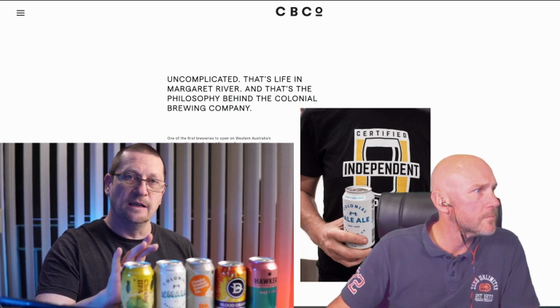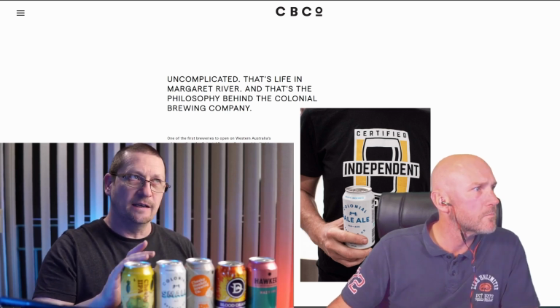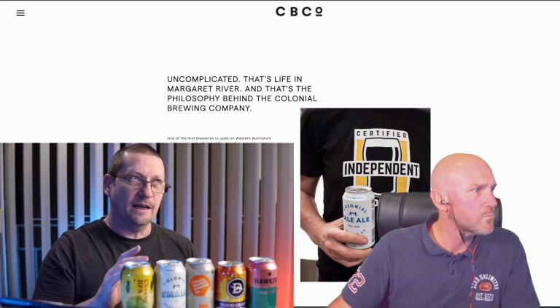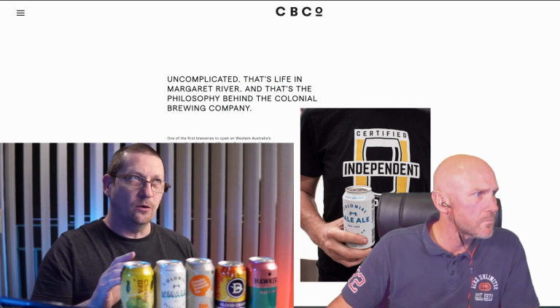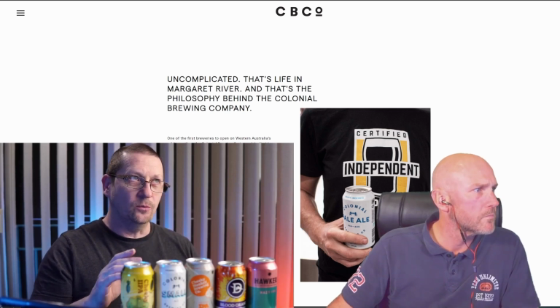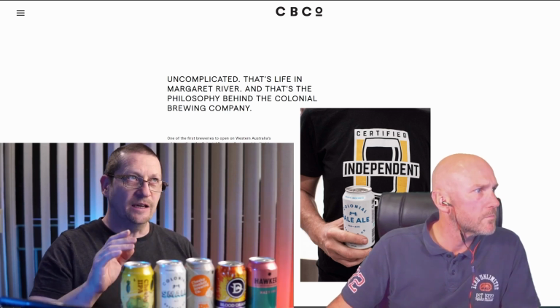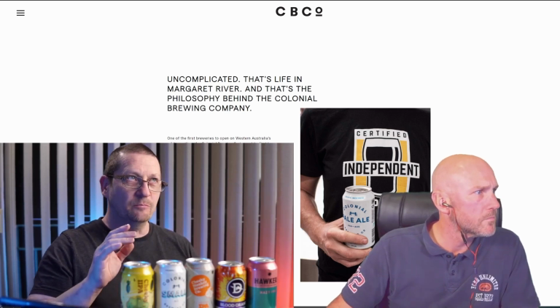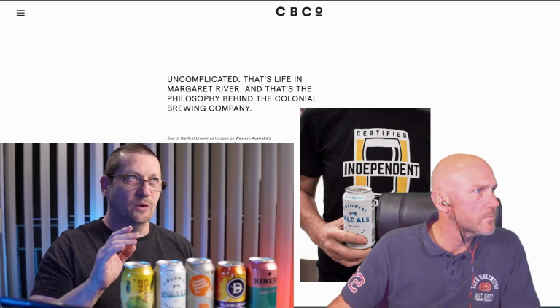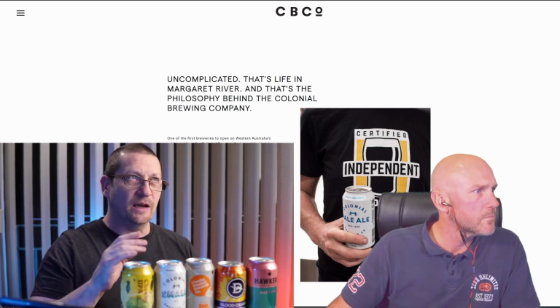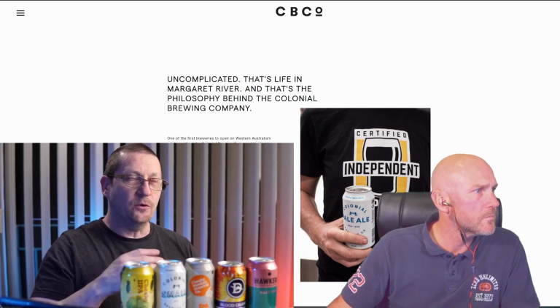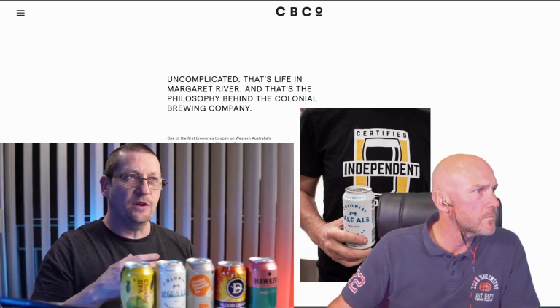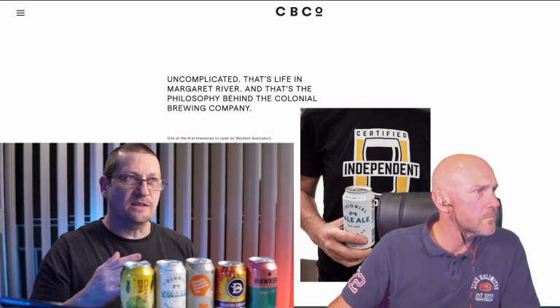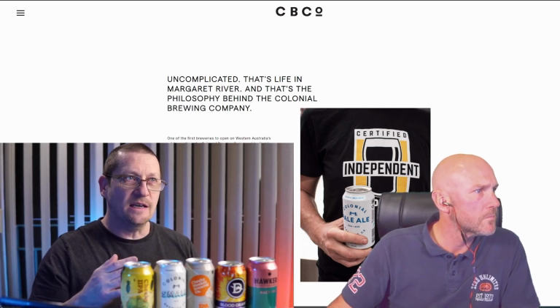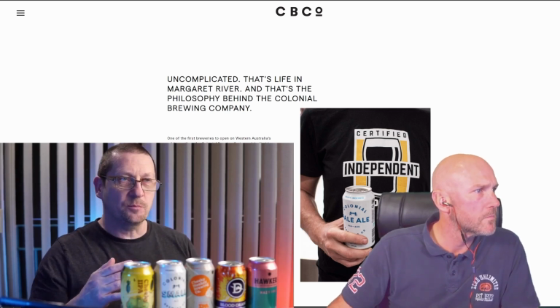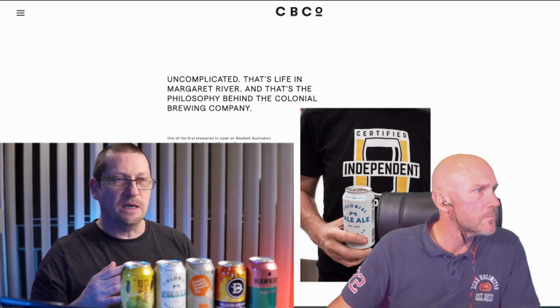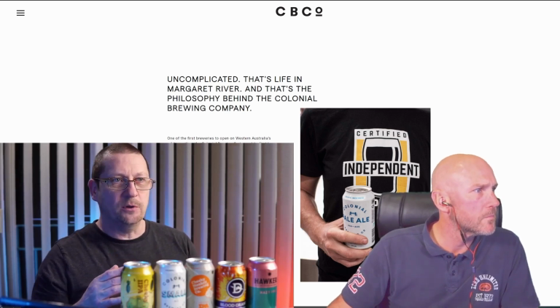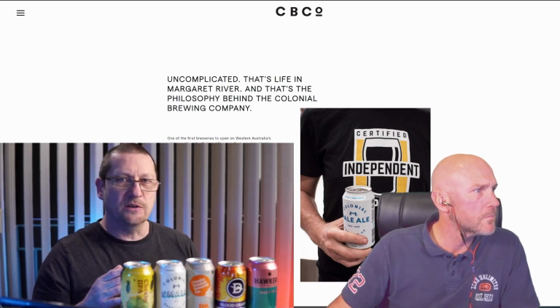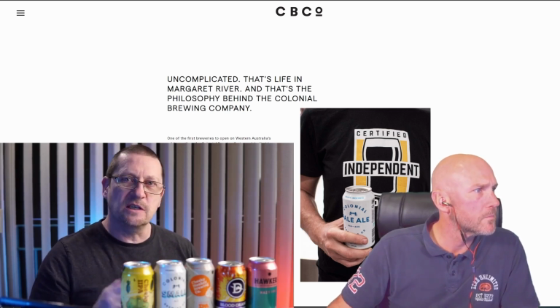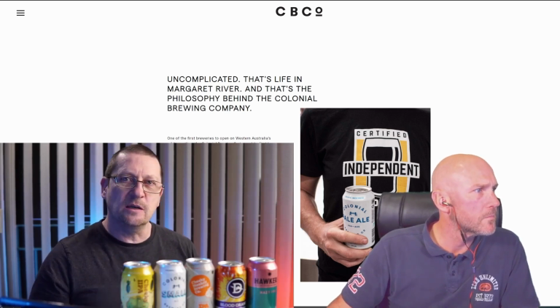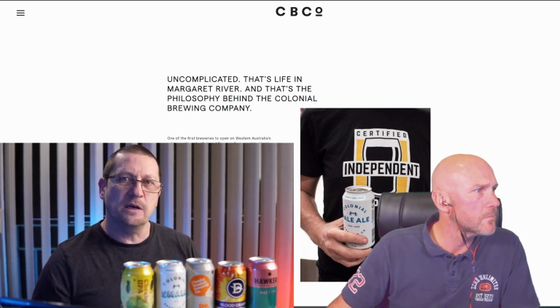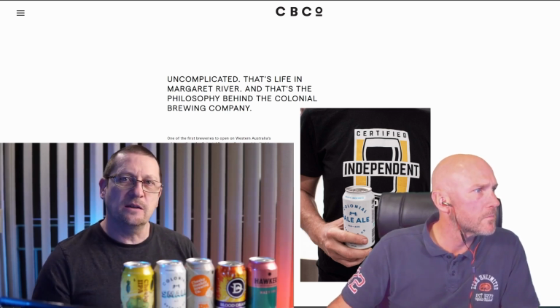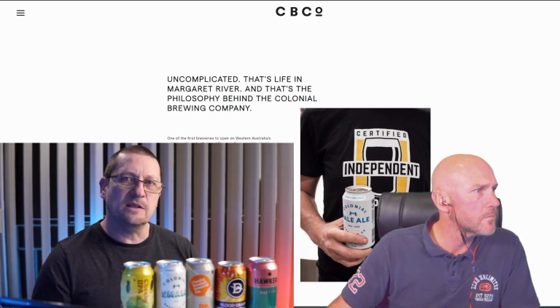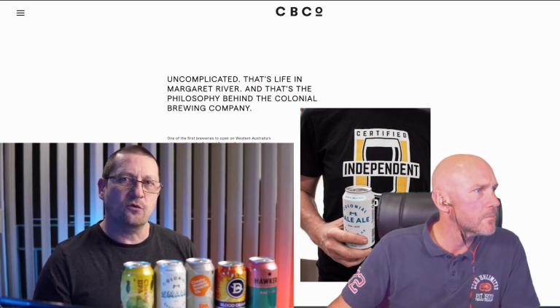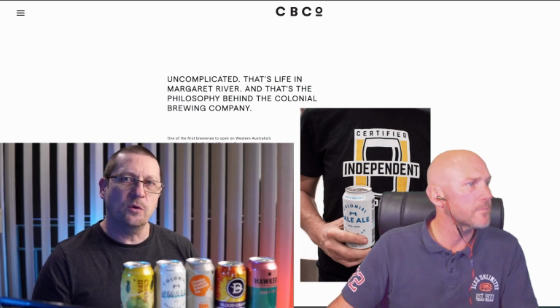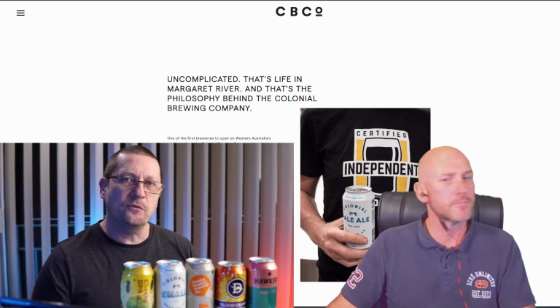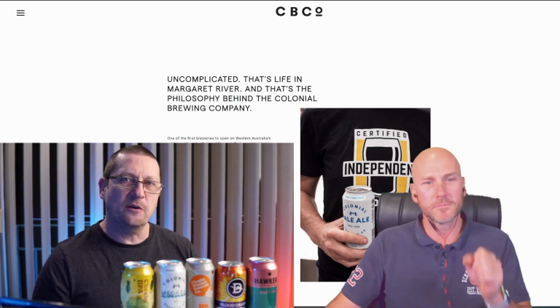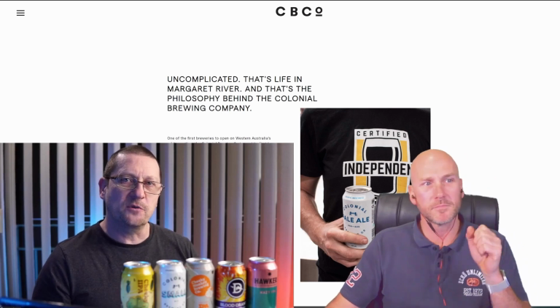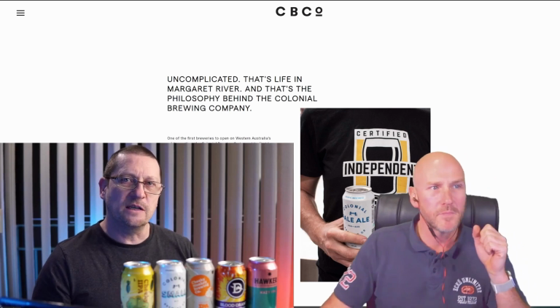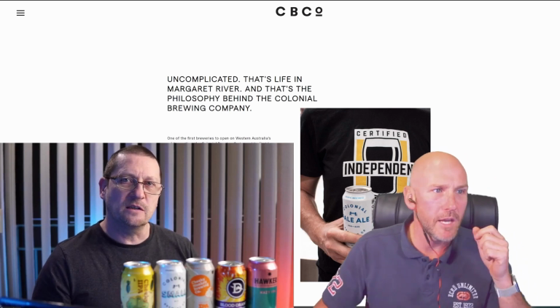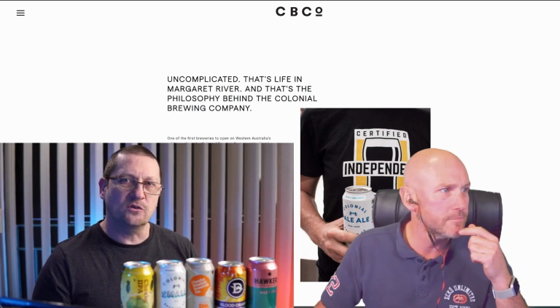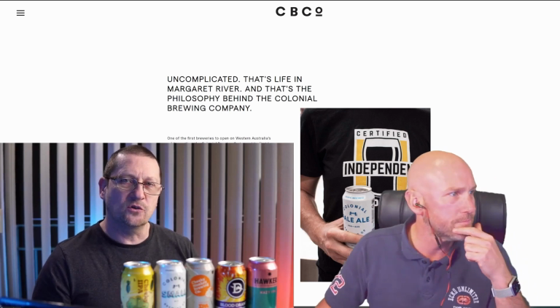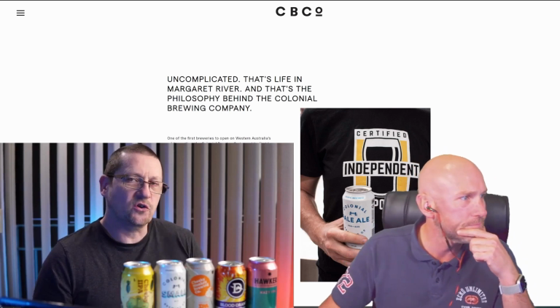These days people see a beer that's like 3.5 percent and they sort of scoff at it.